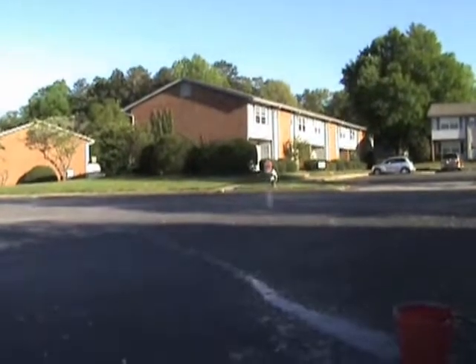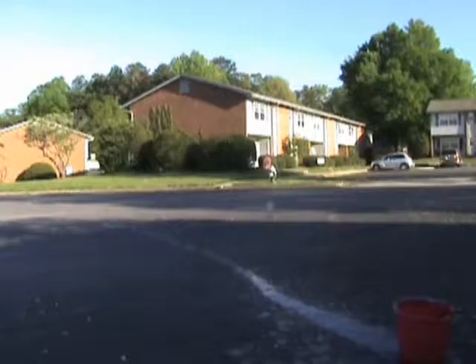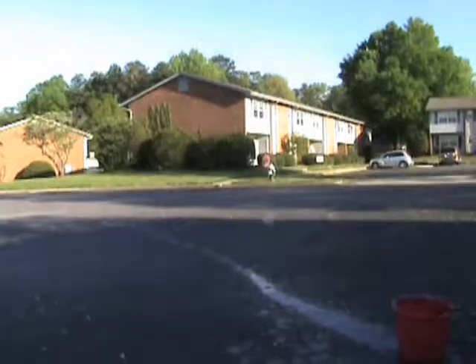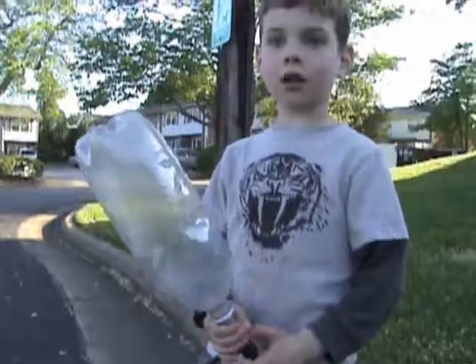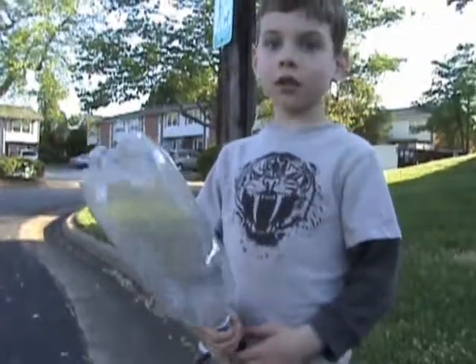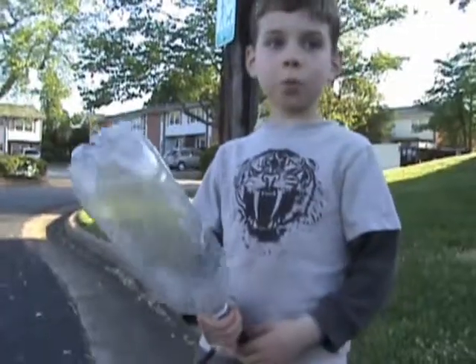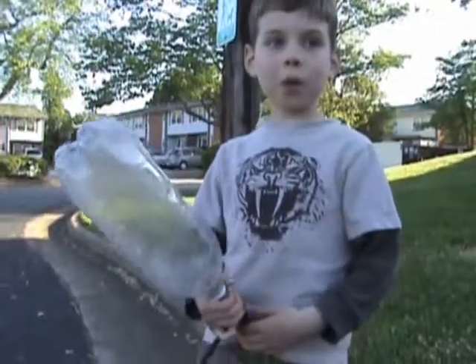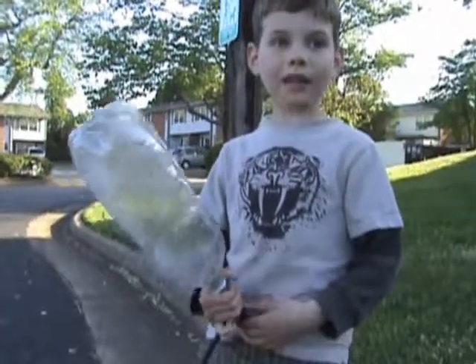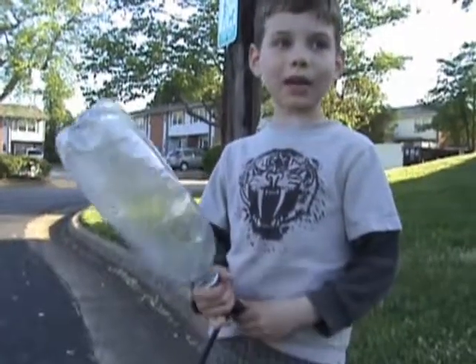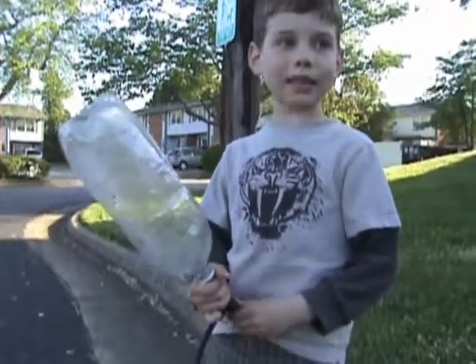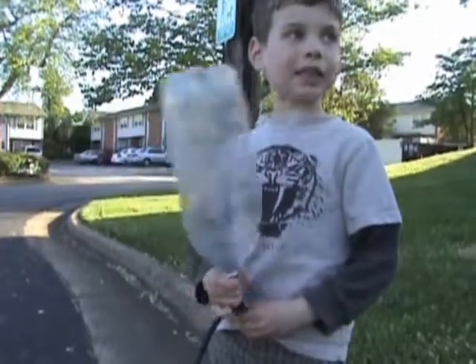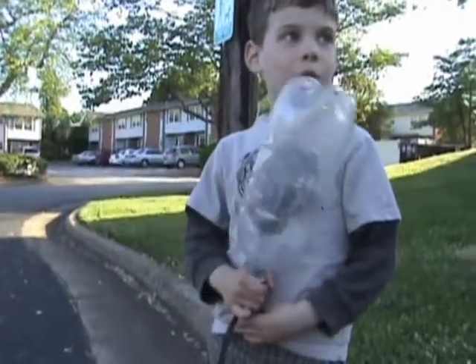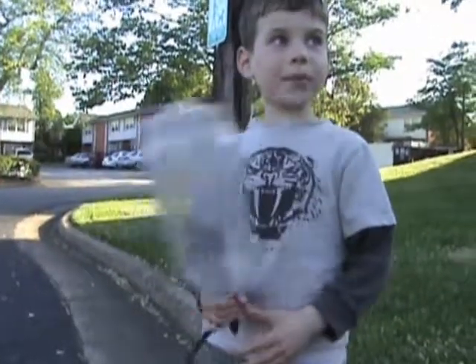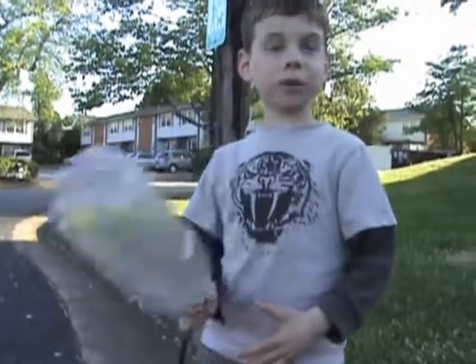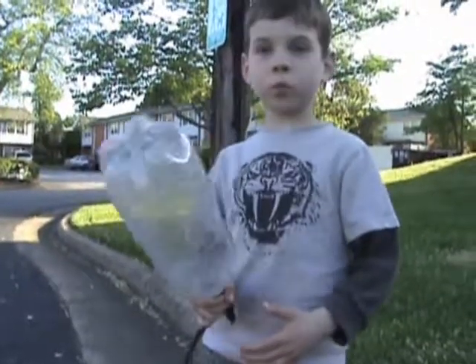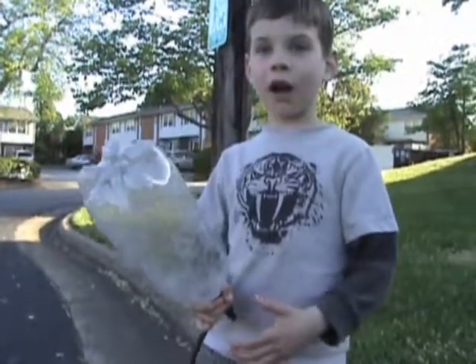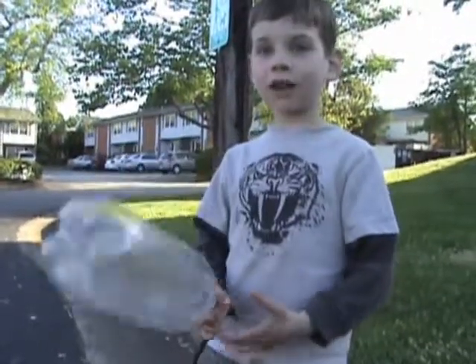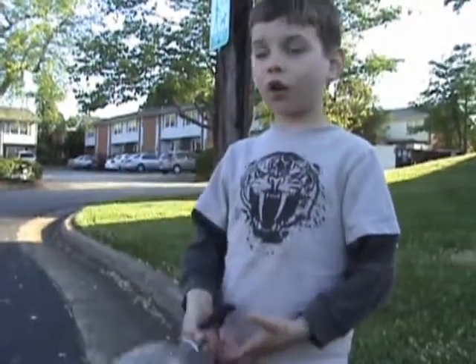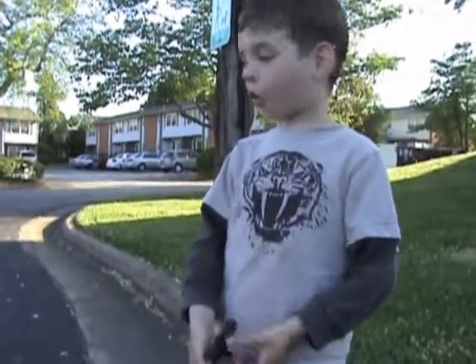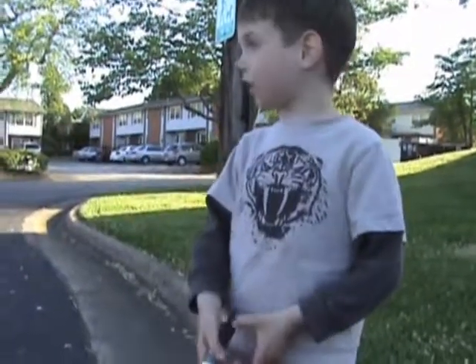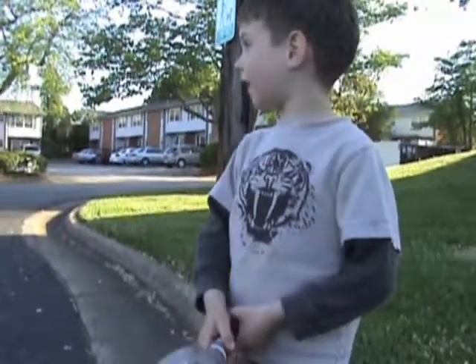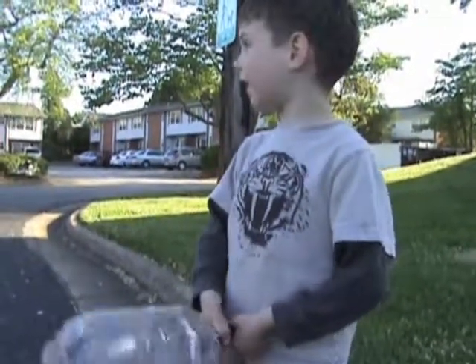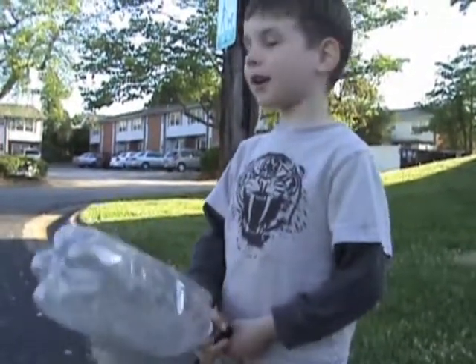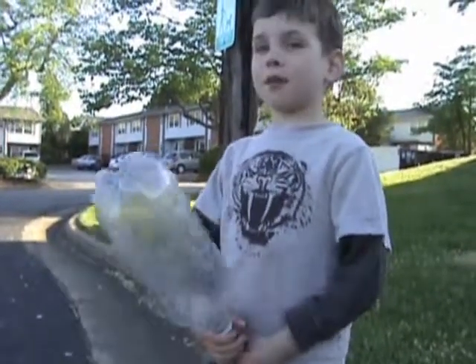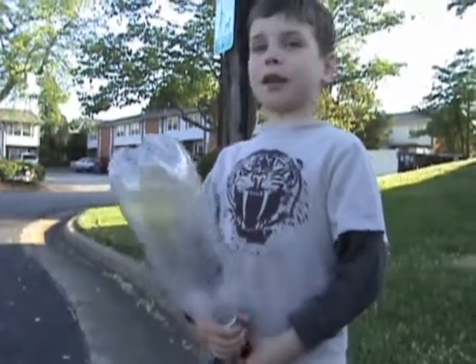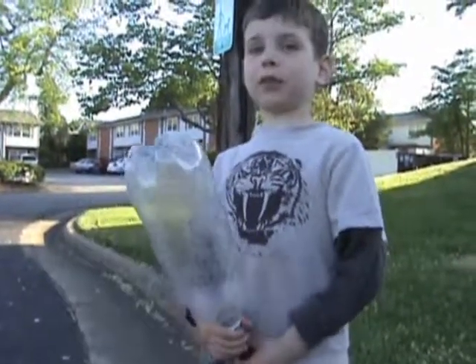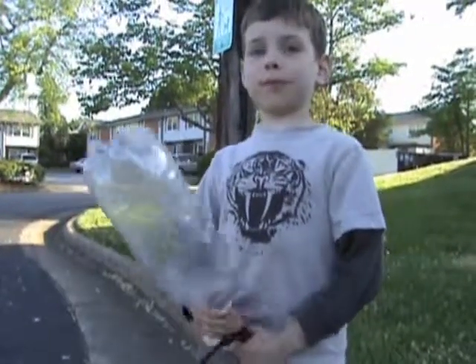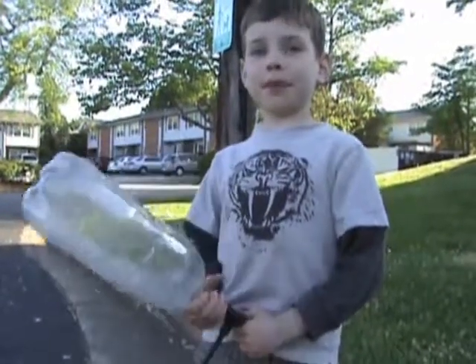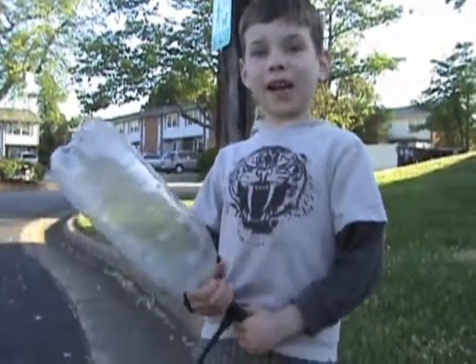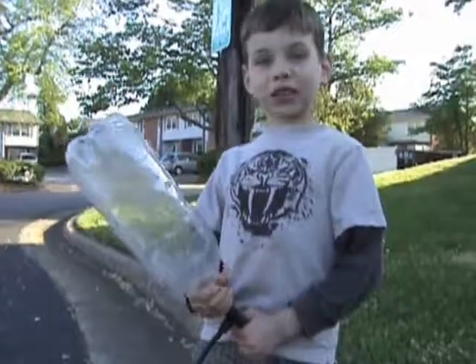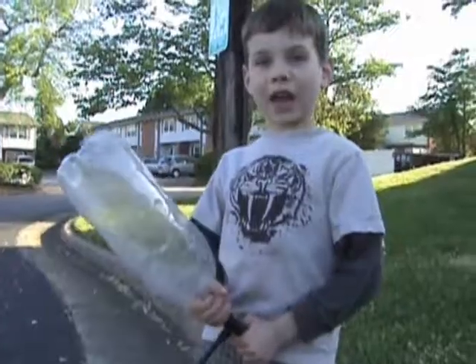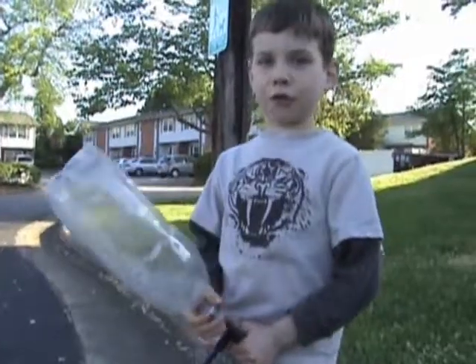A water rocket without water, only air, but it will be much louder.